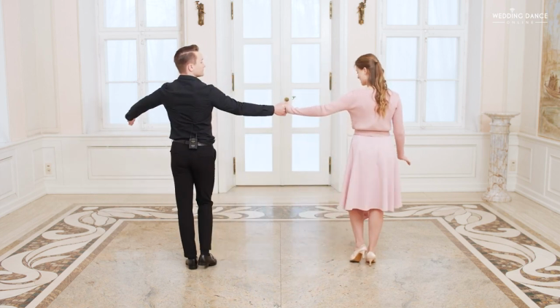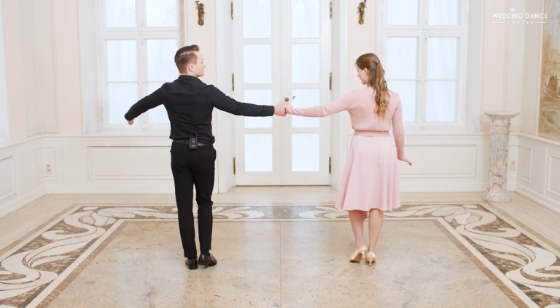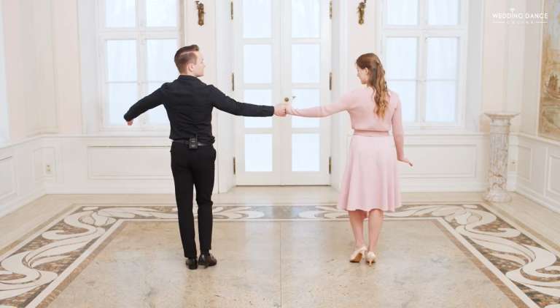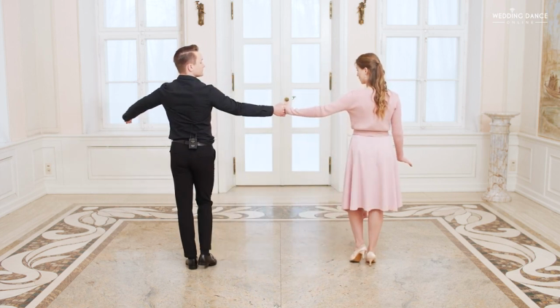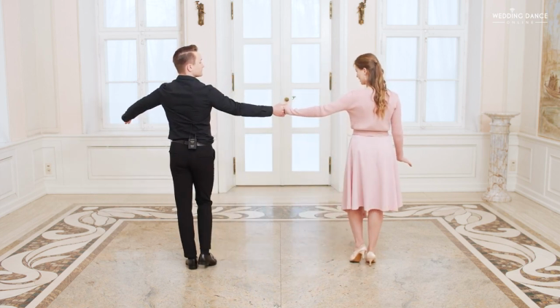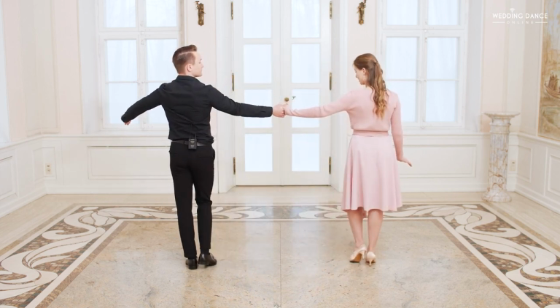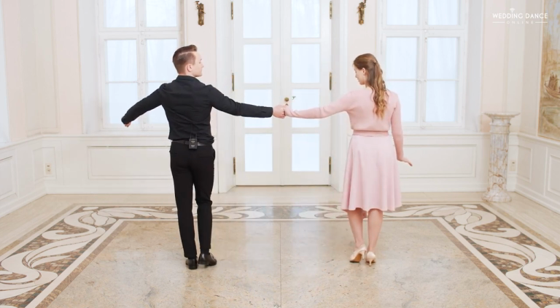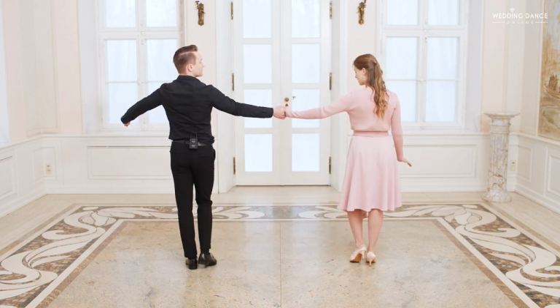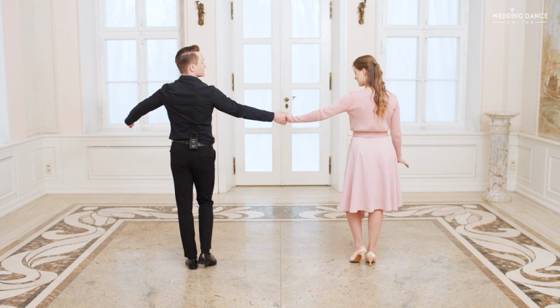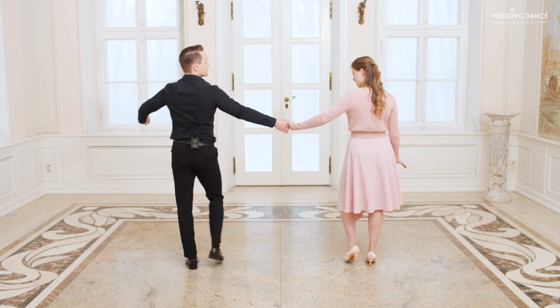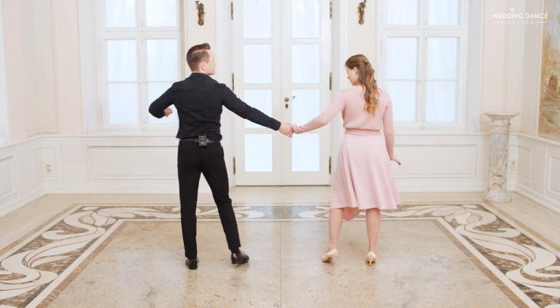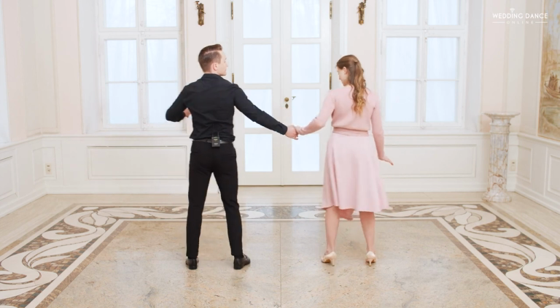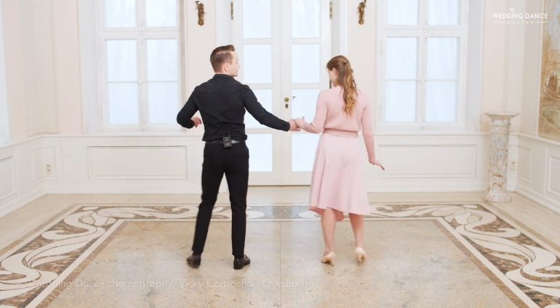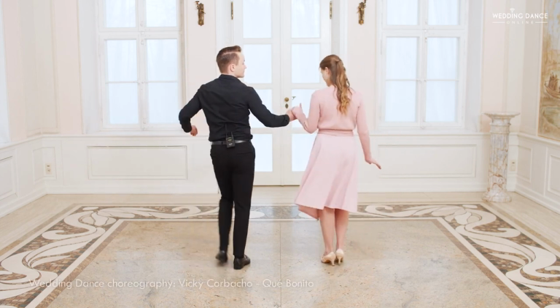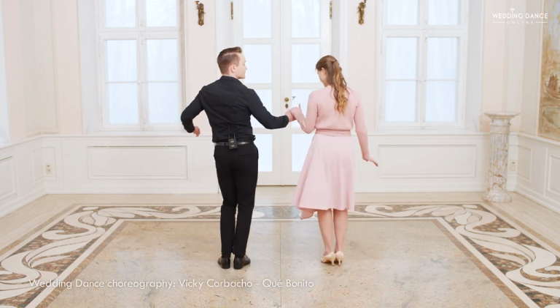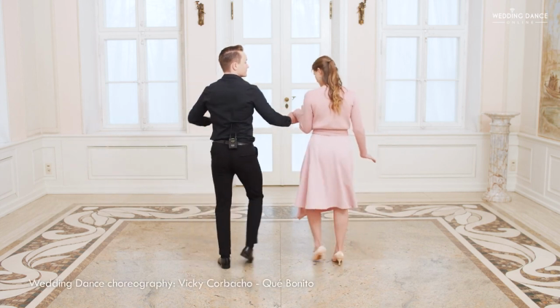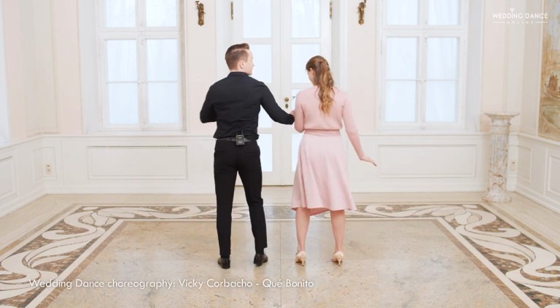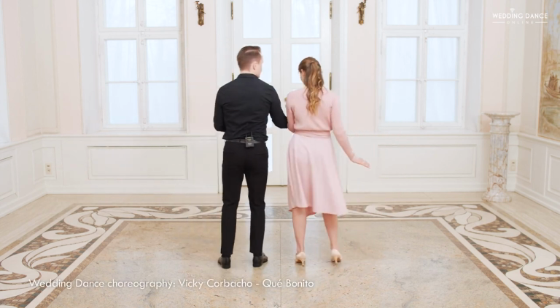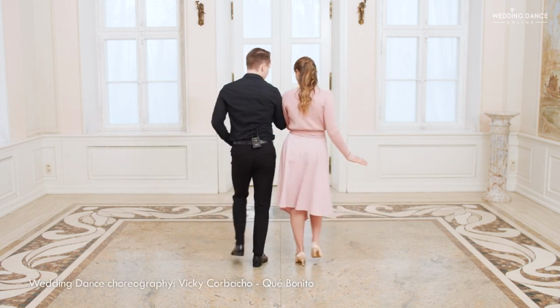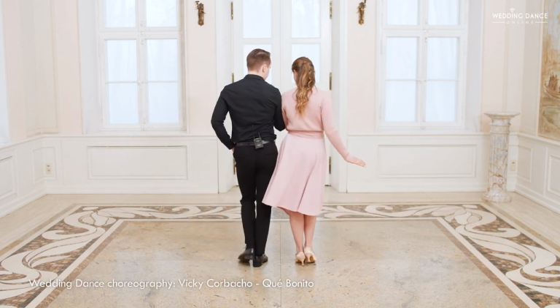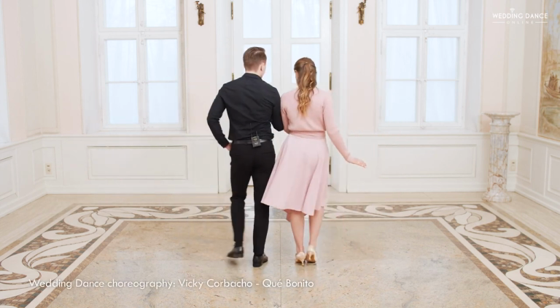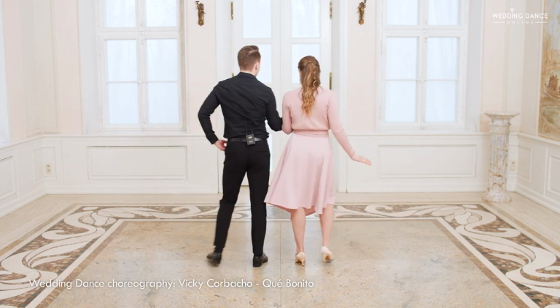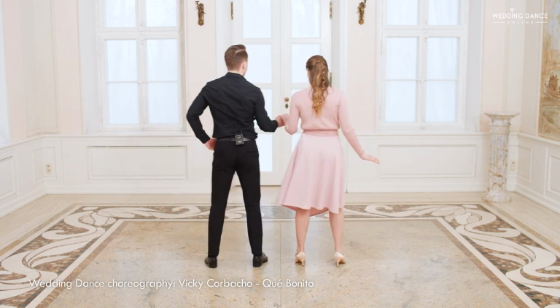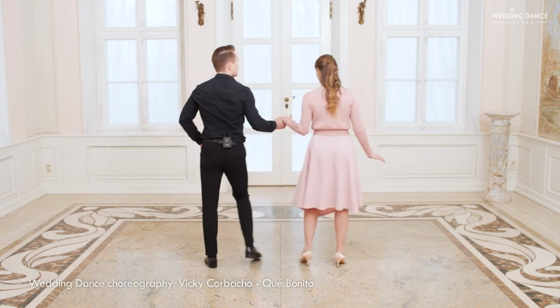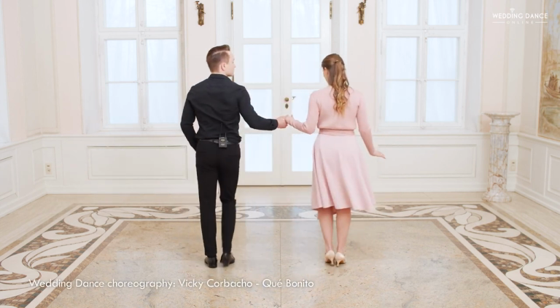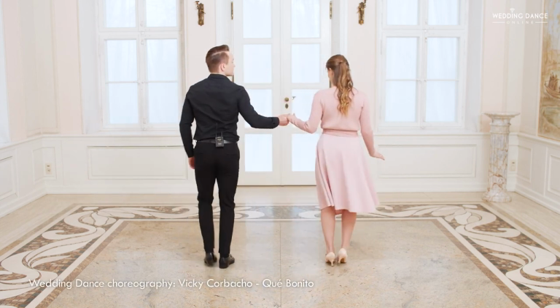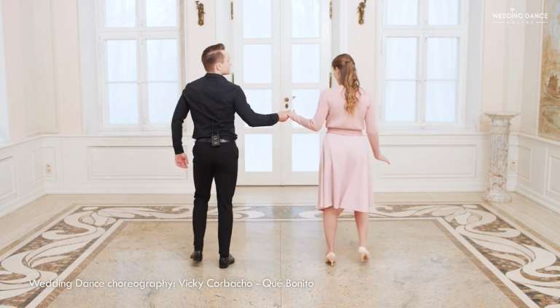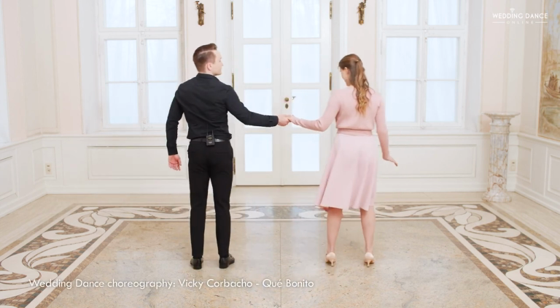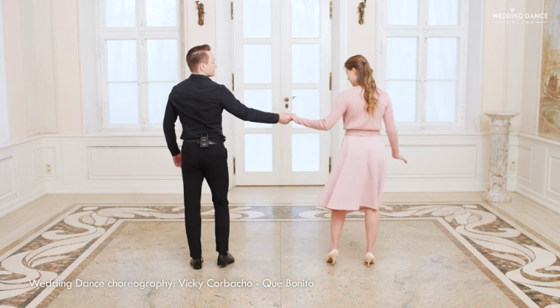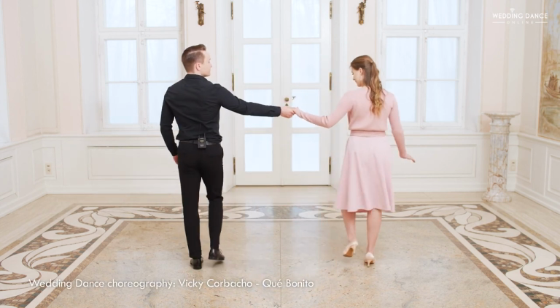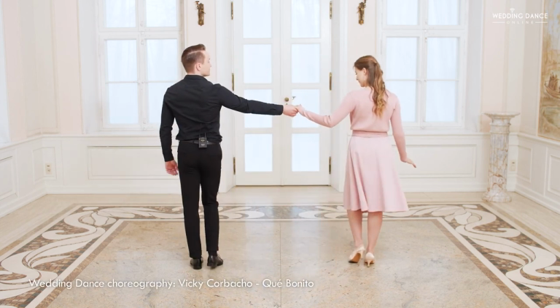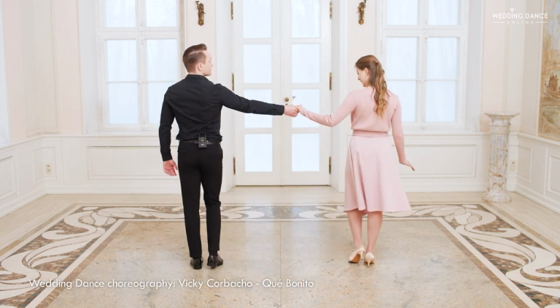Ladies, you're simply starting to the left. One, two, three, top. One, two, three, top.